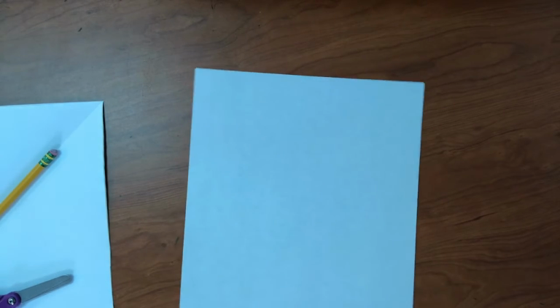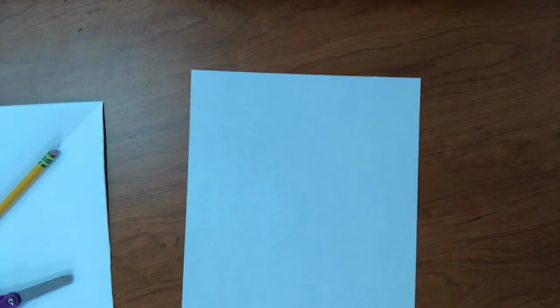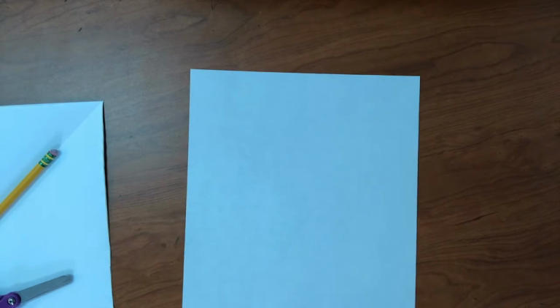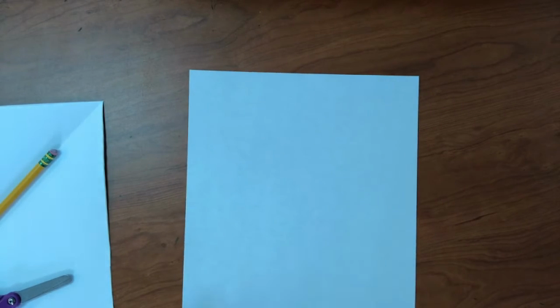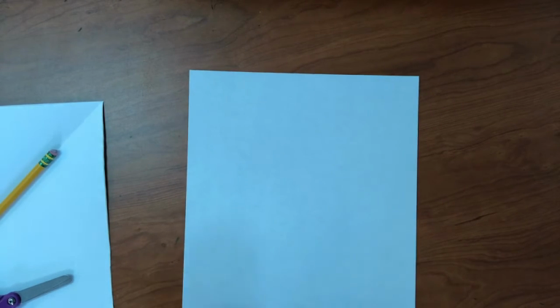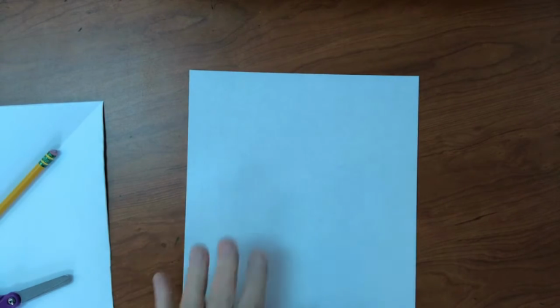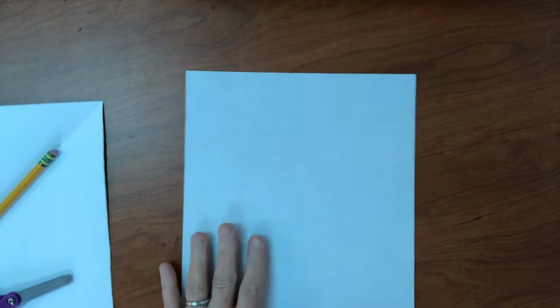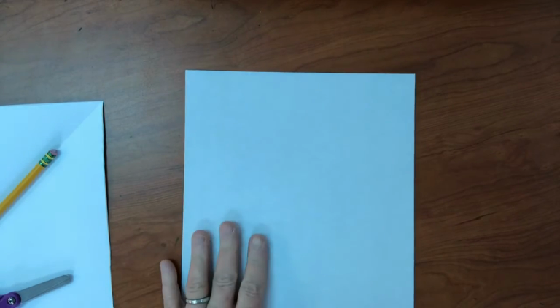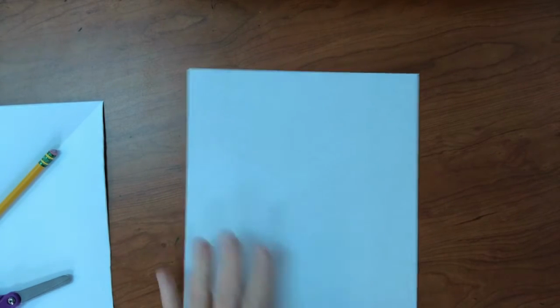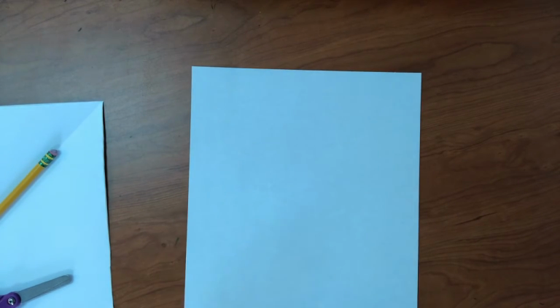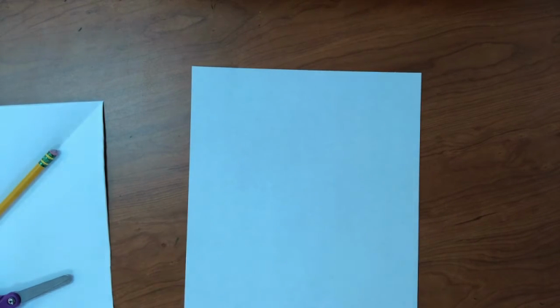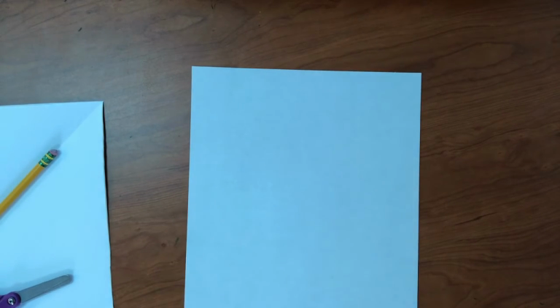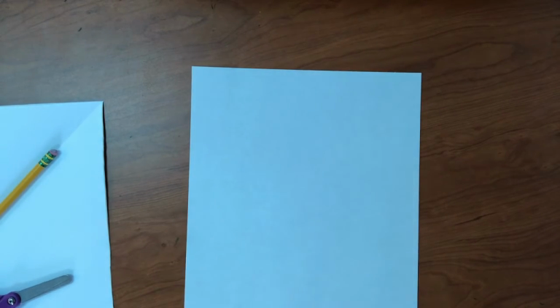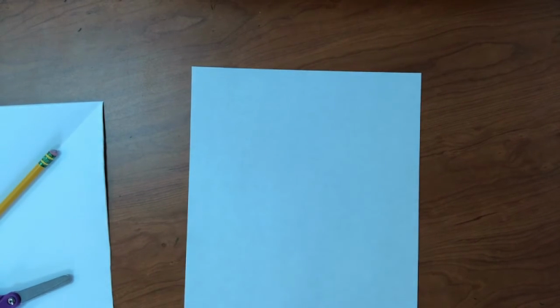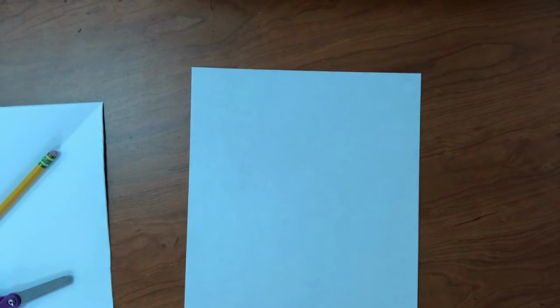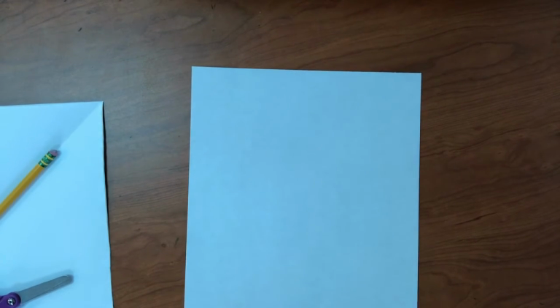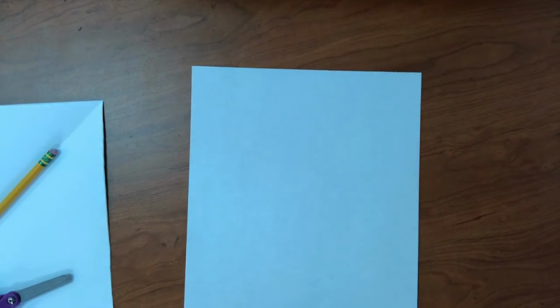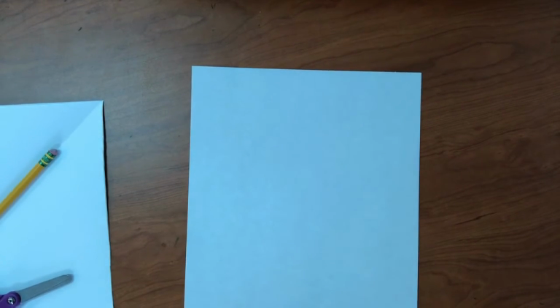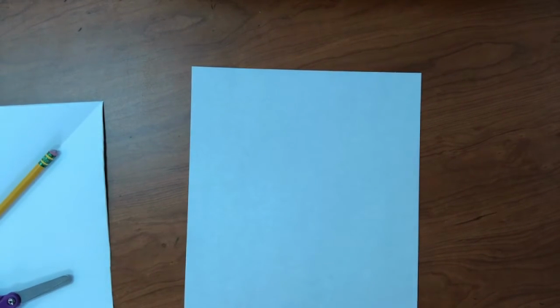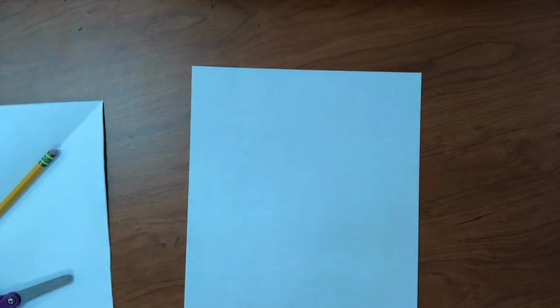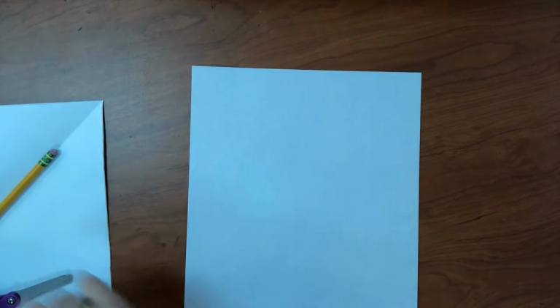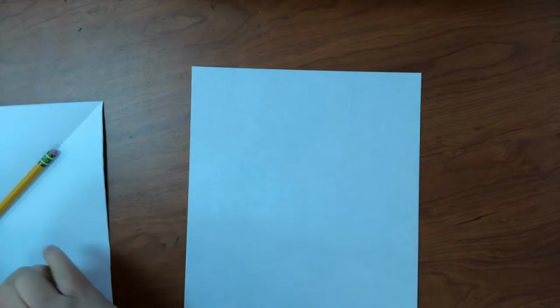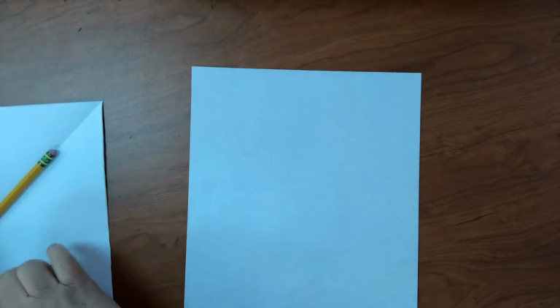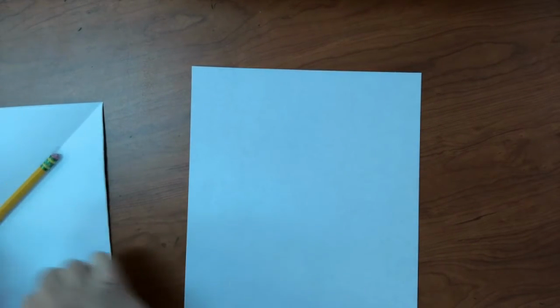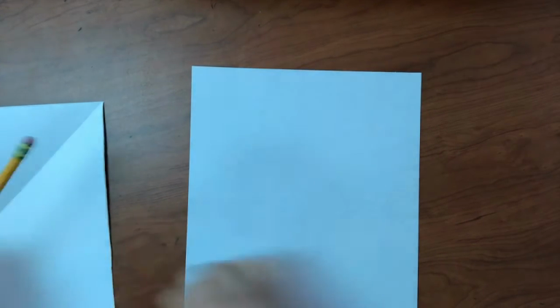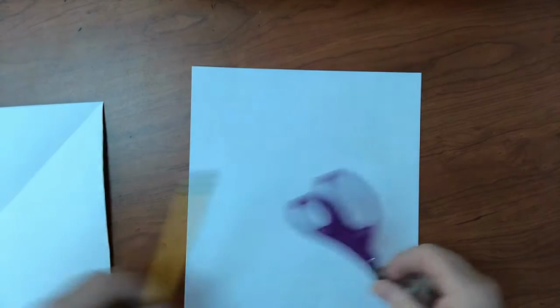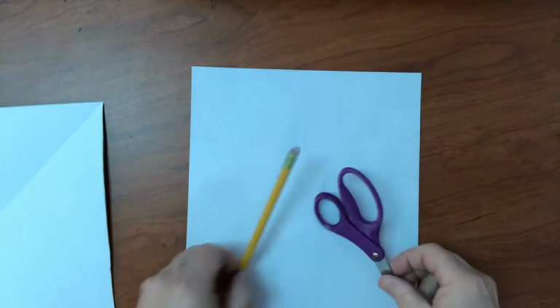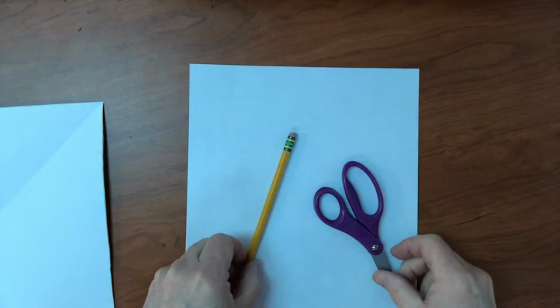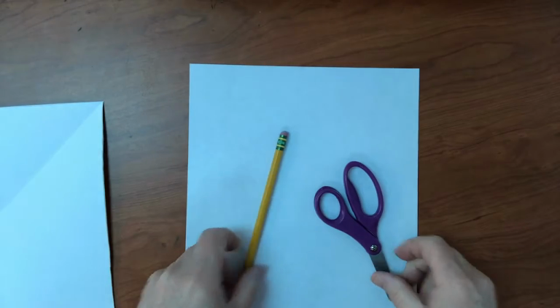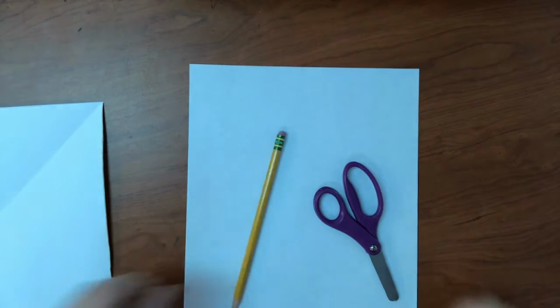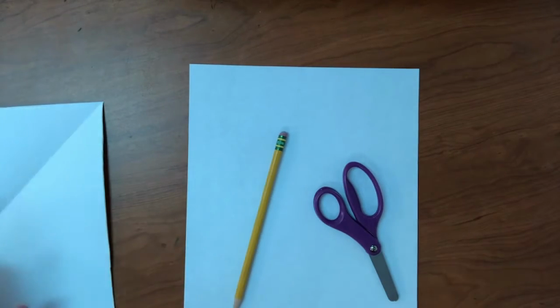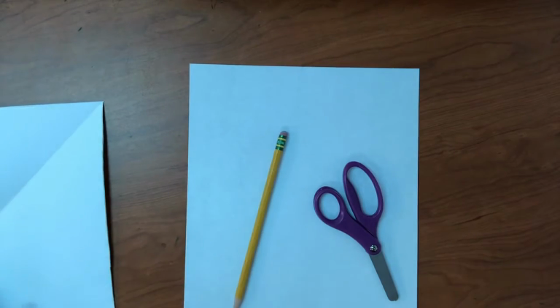For our snowflakes we're going to need printer paper or notebook paper, scissors, and a pencil.